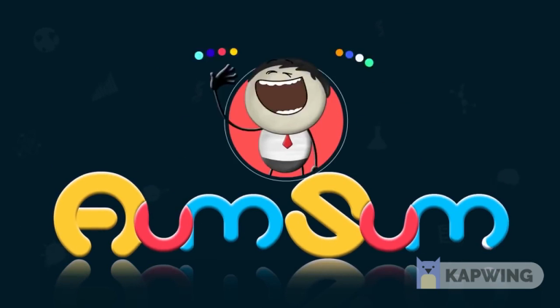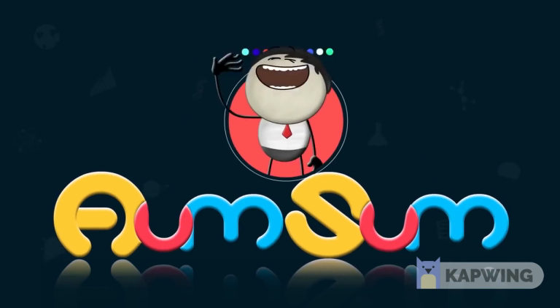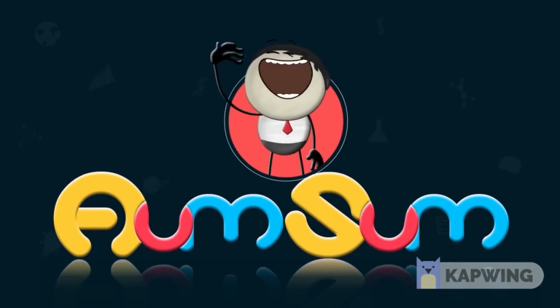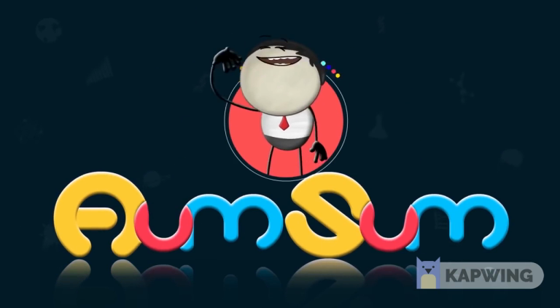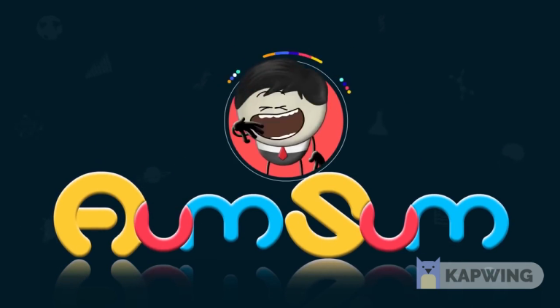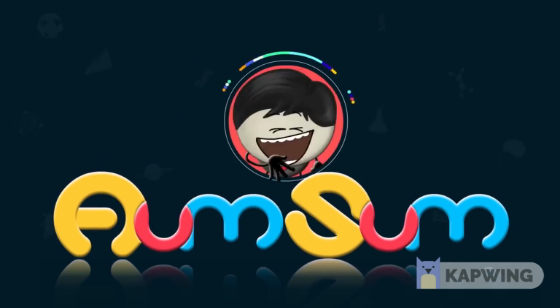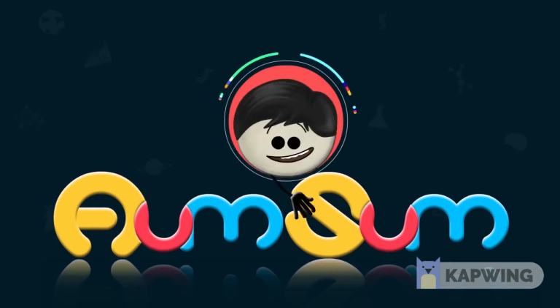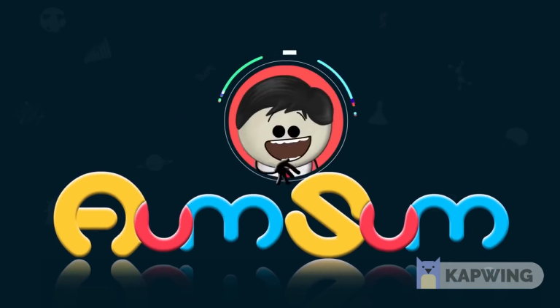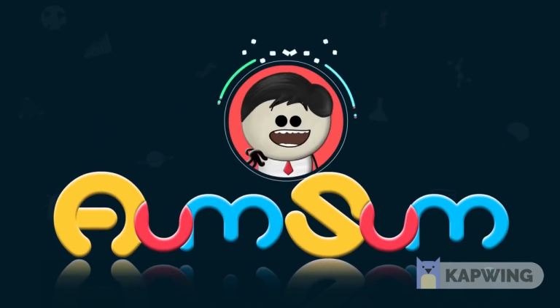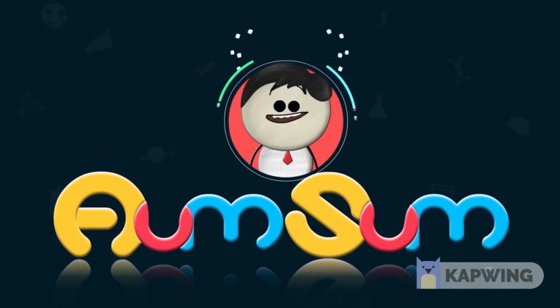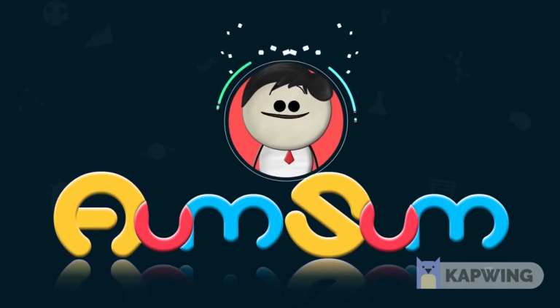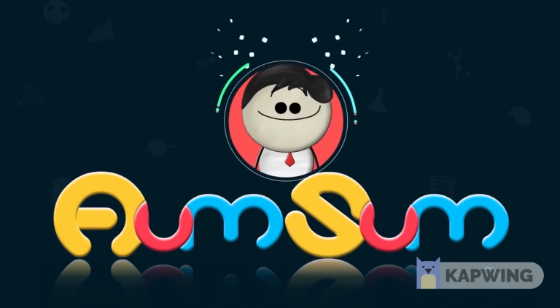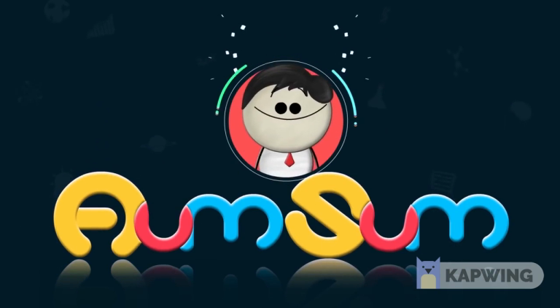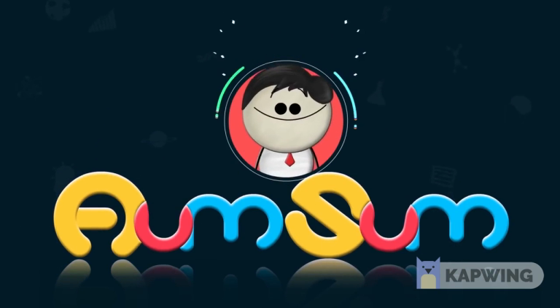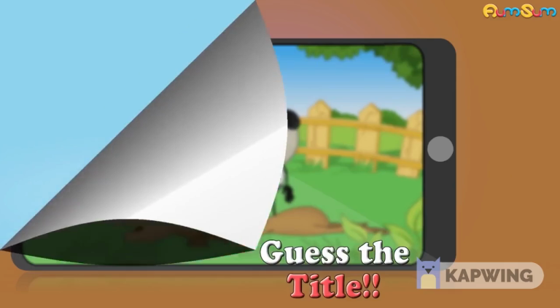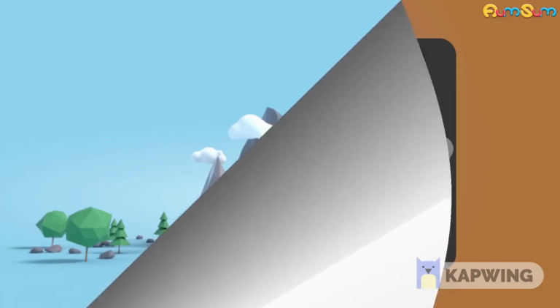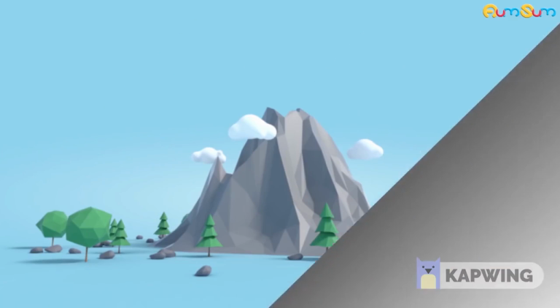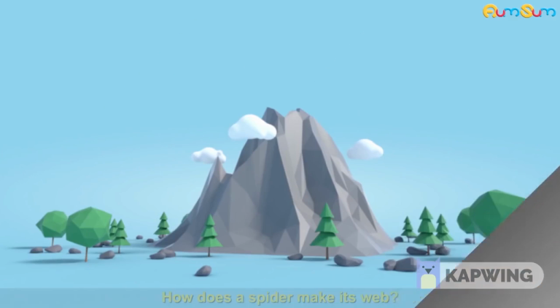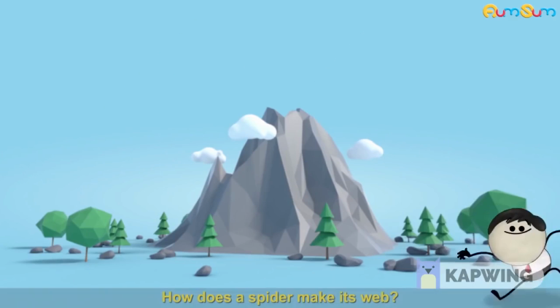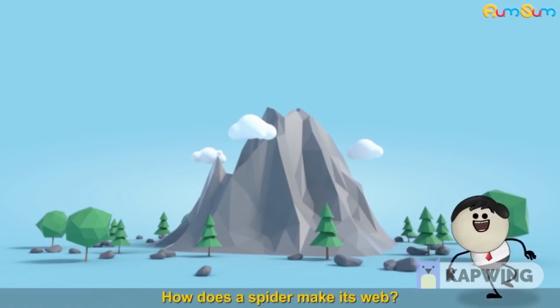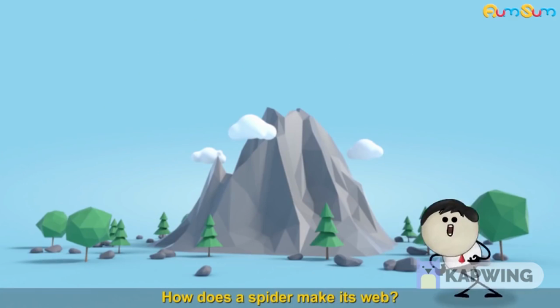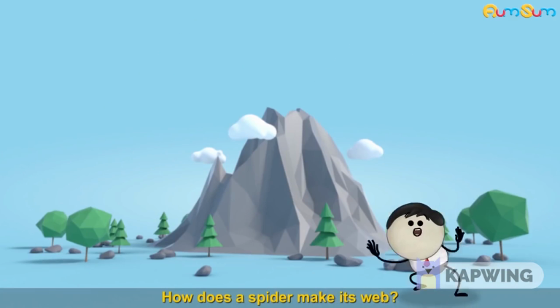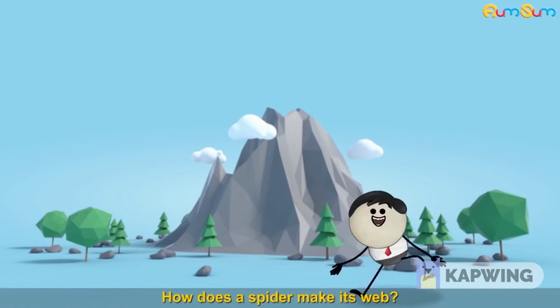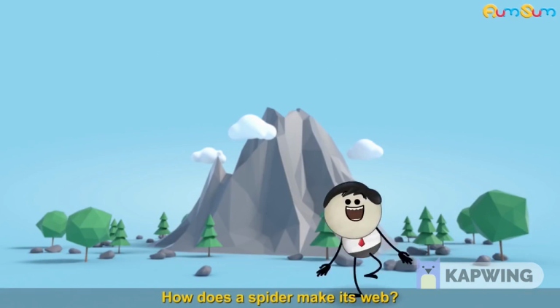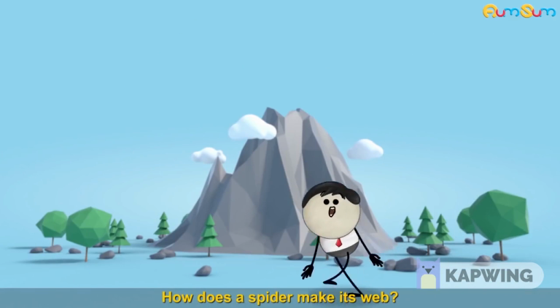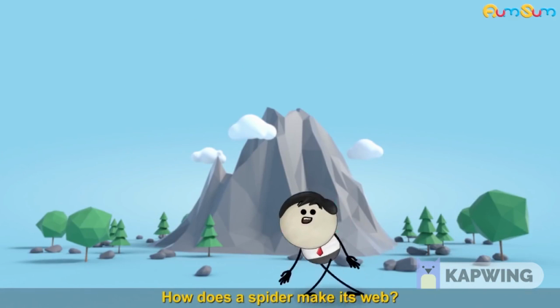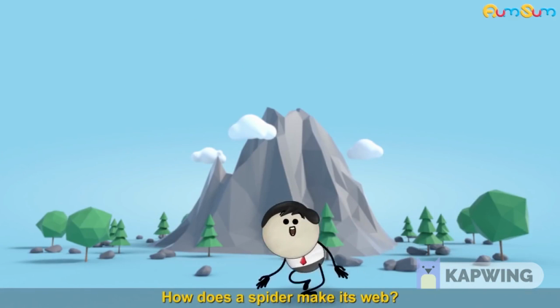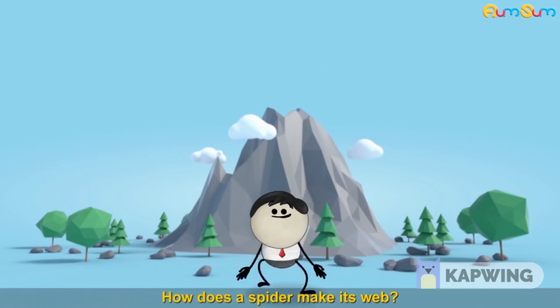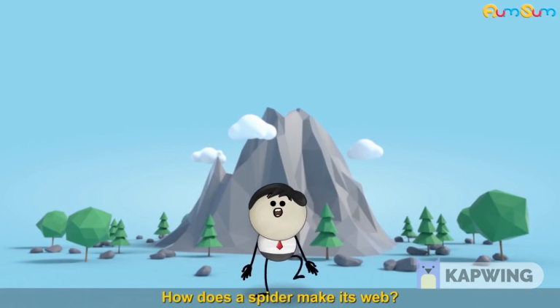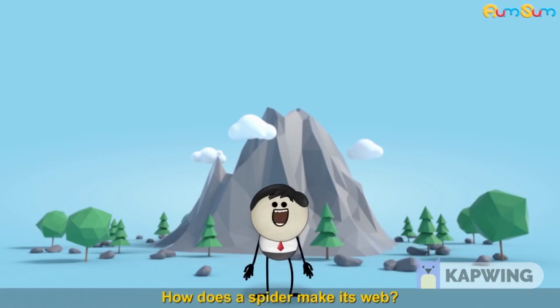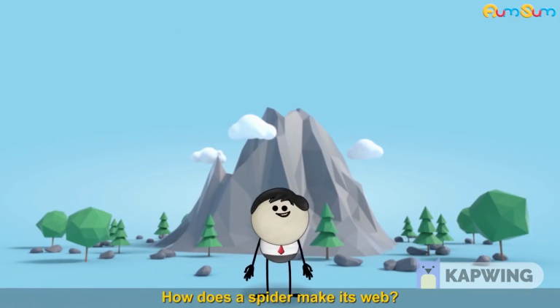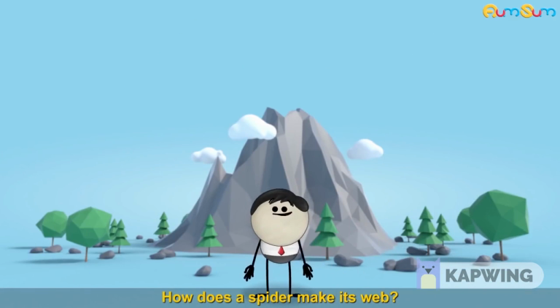It's AumSum Time. How does a spider make its web?